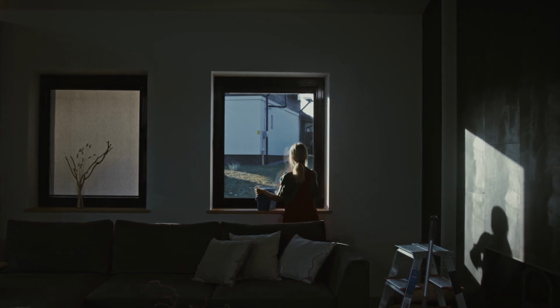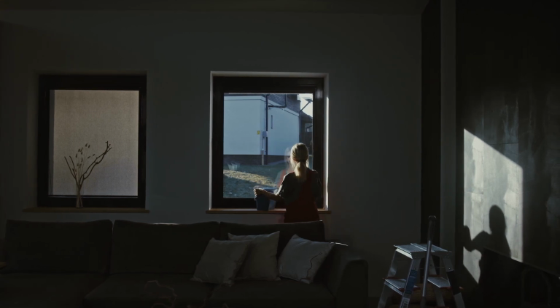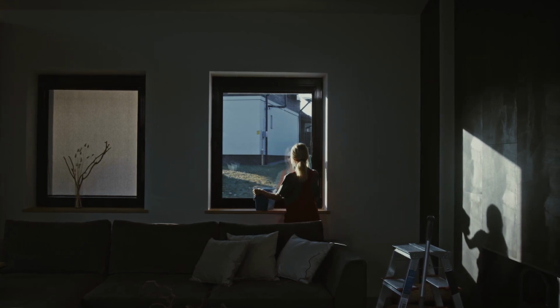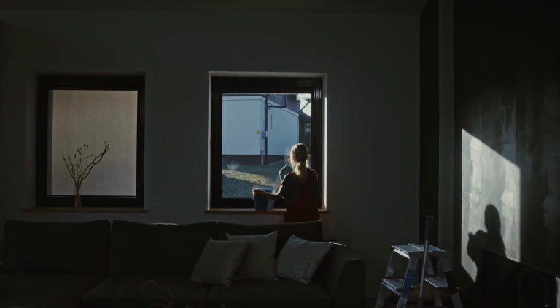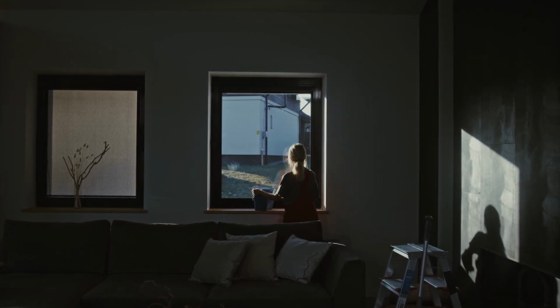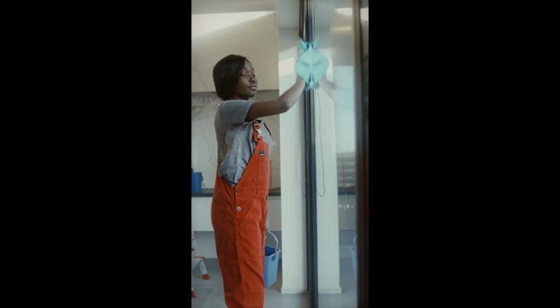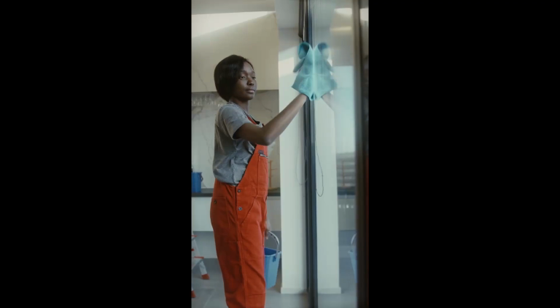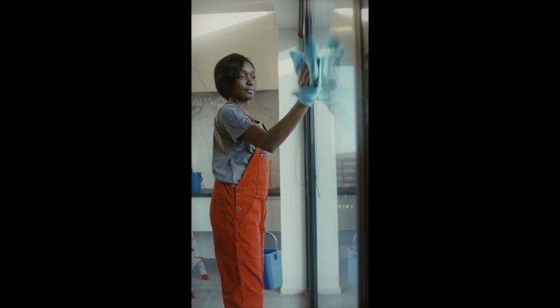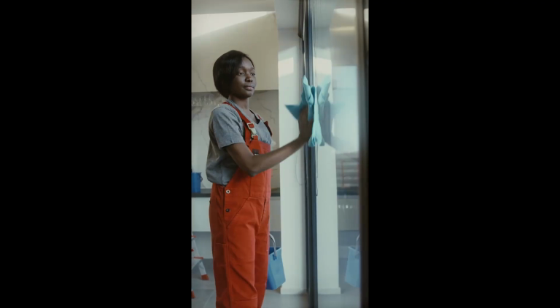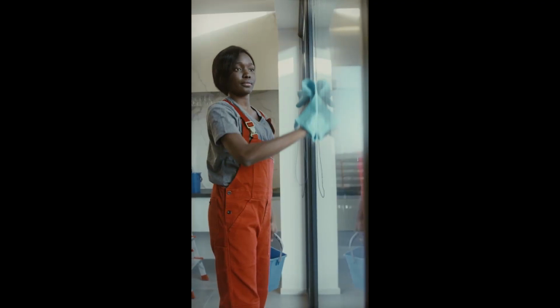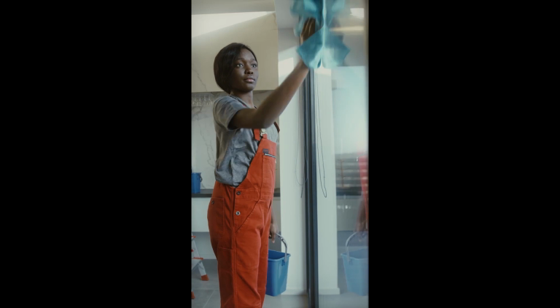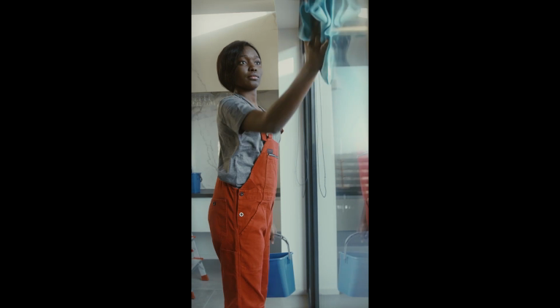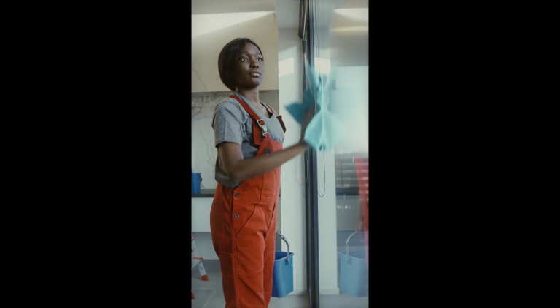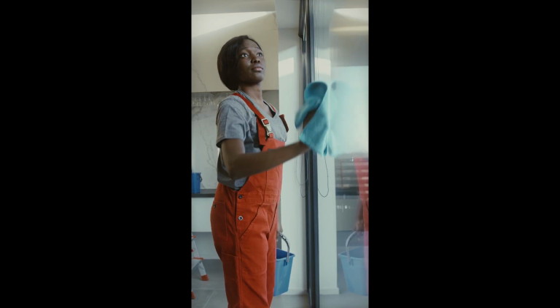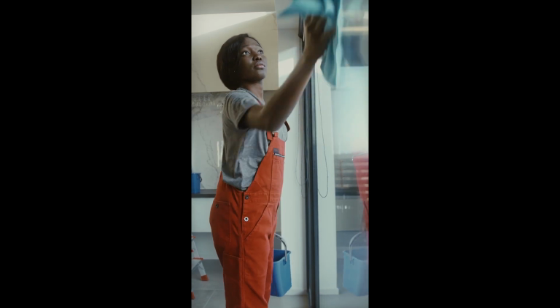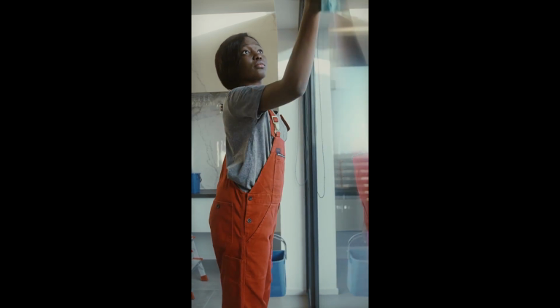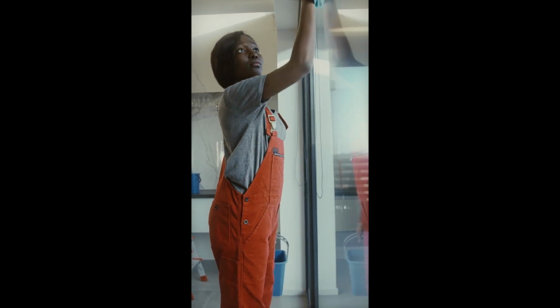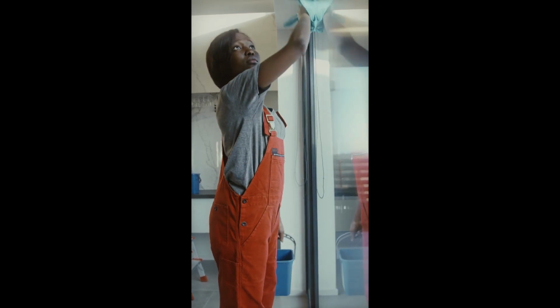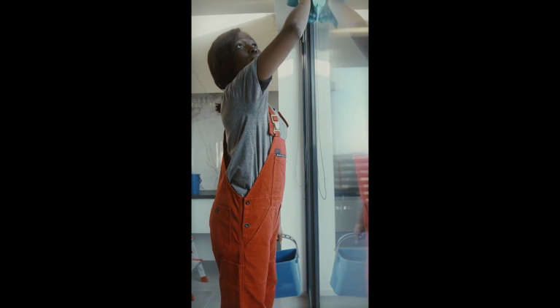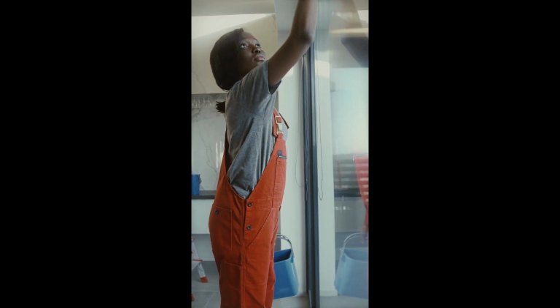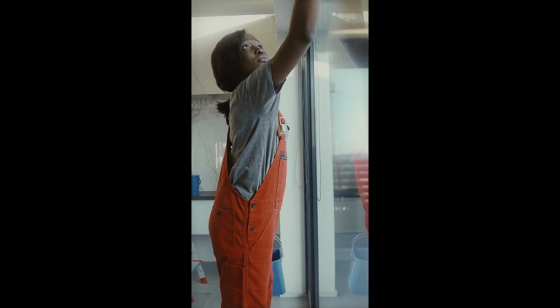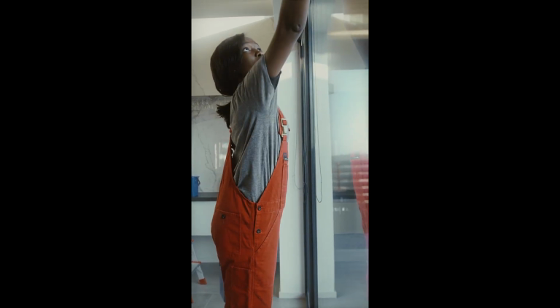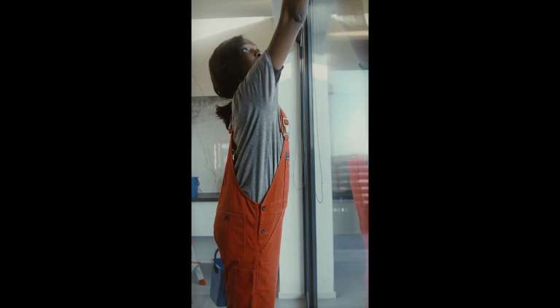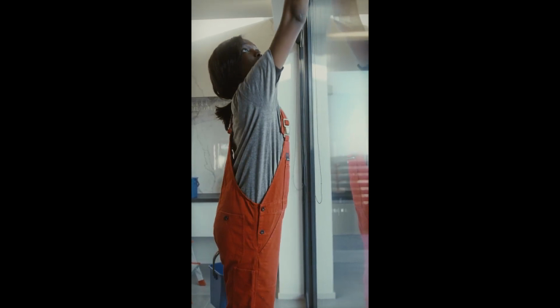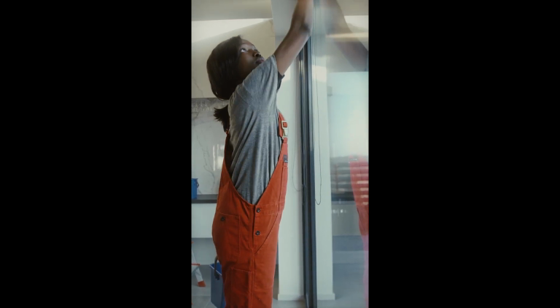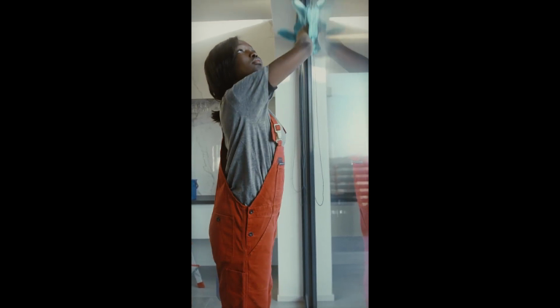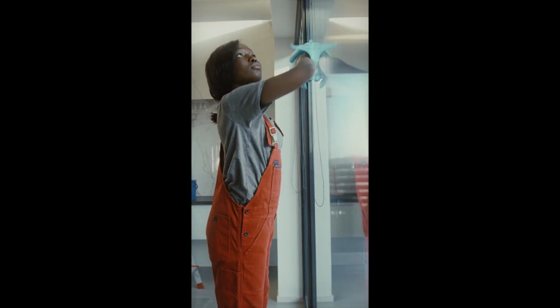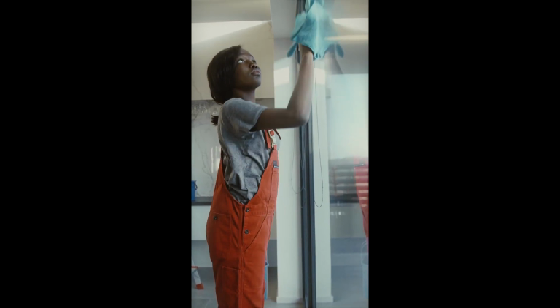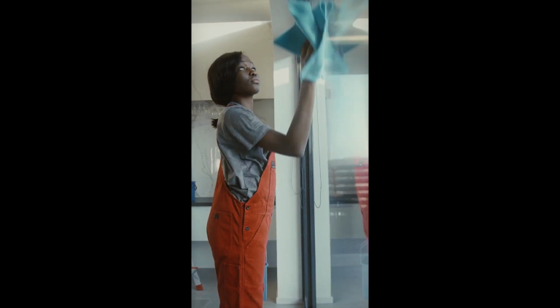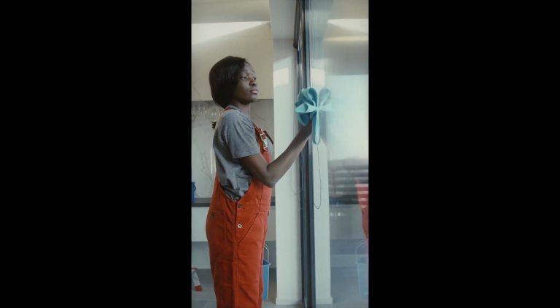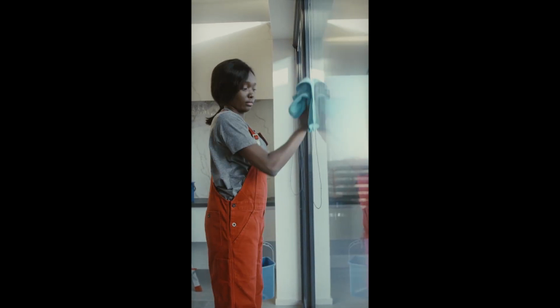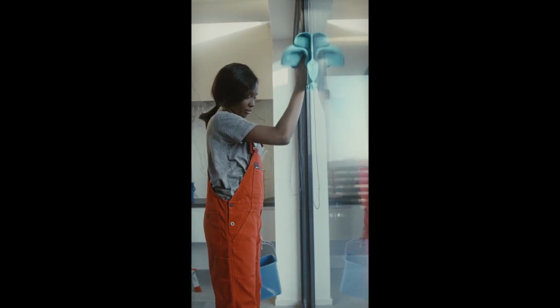However, a friend who worked as a hotel housekeeper shared a clever trick with me to achieve truly sparkling windows, without spots or streaks.